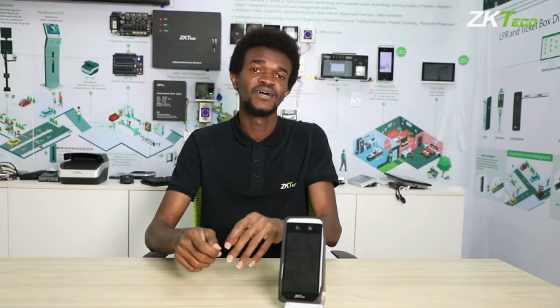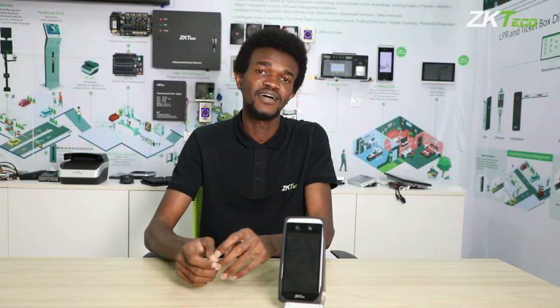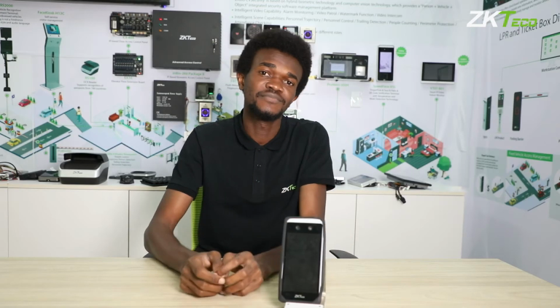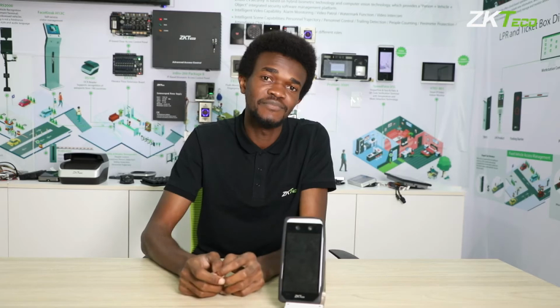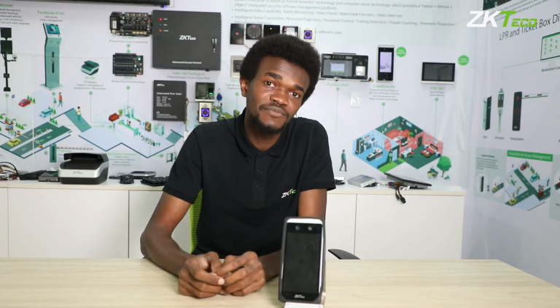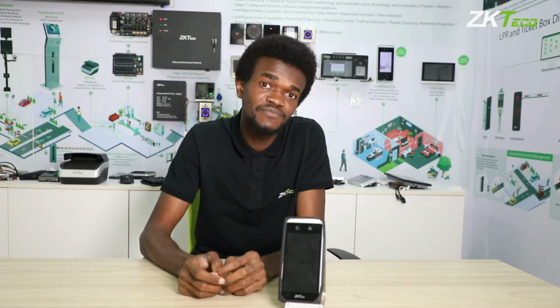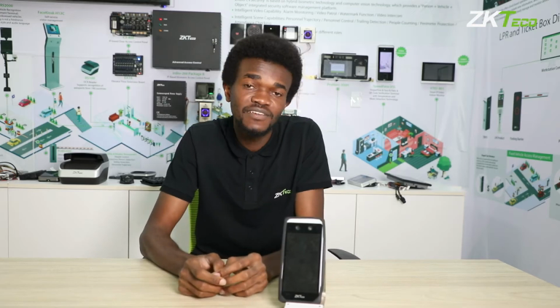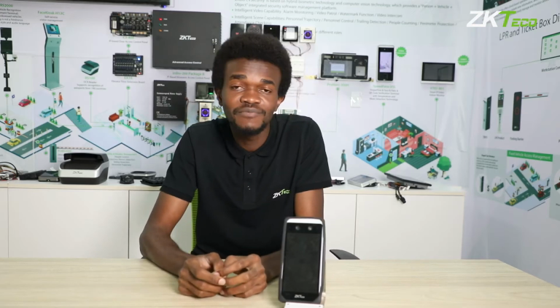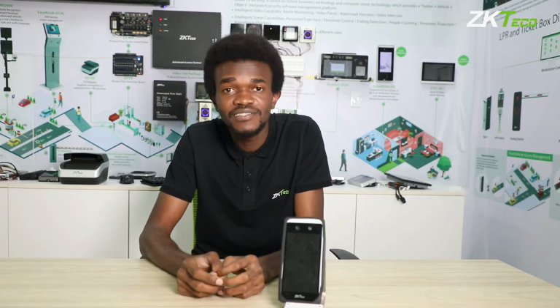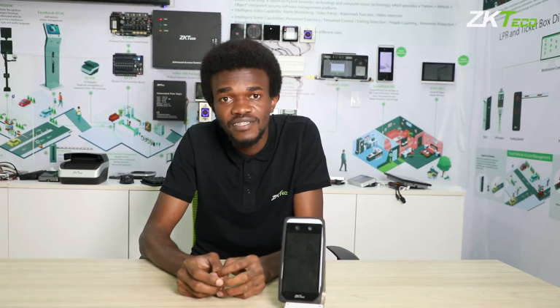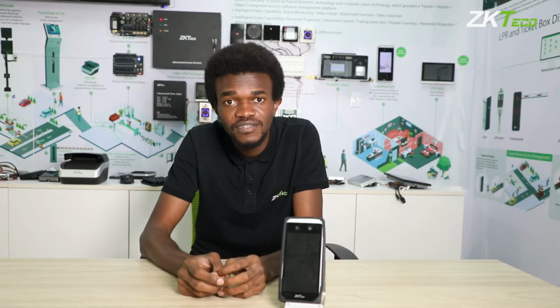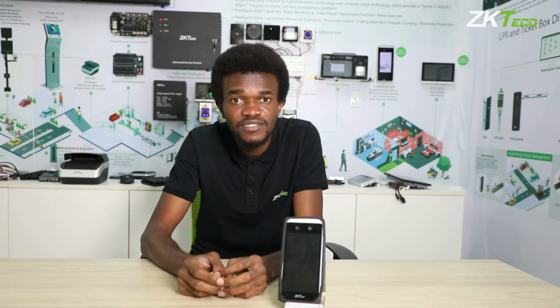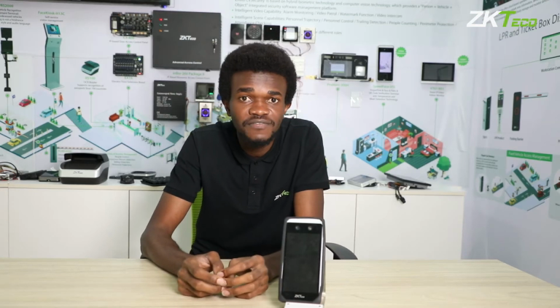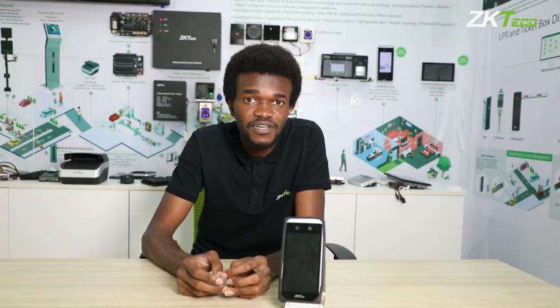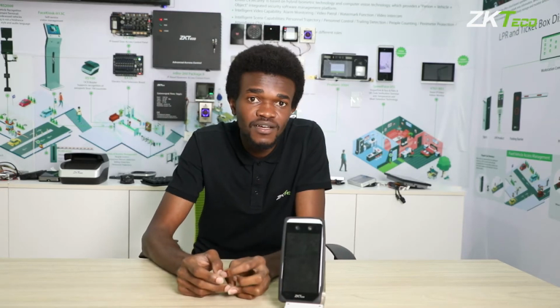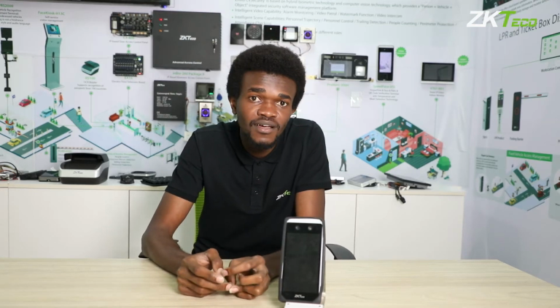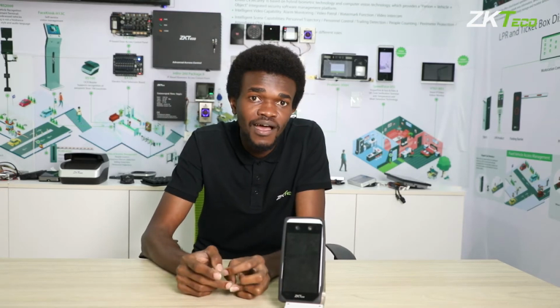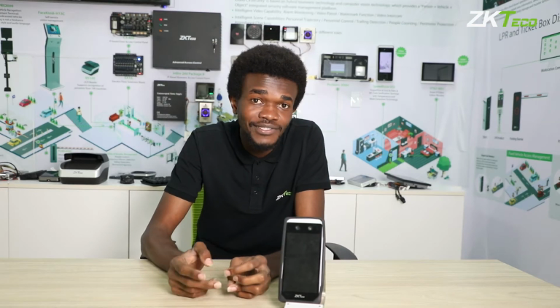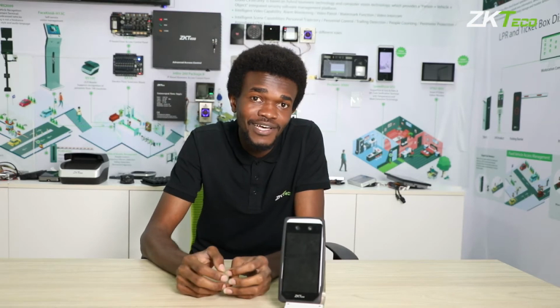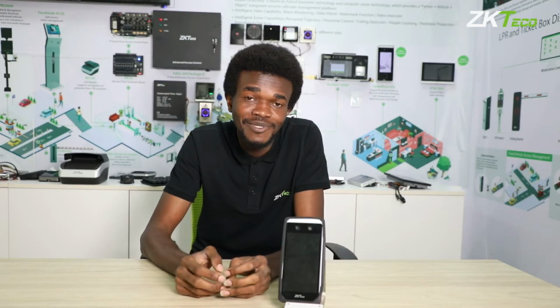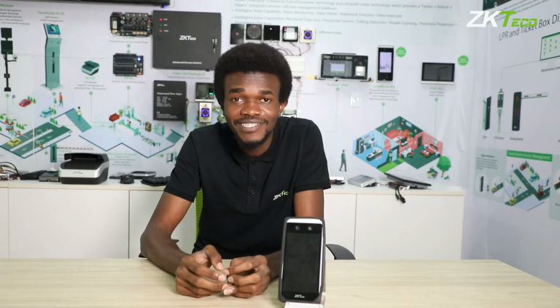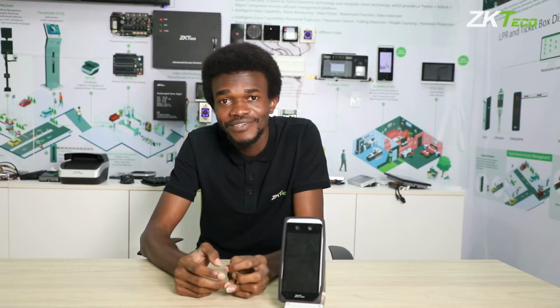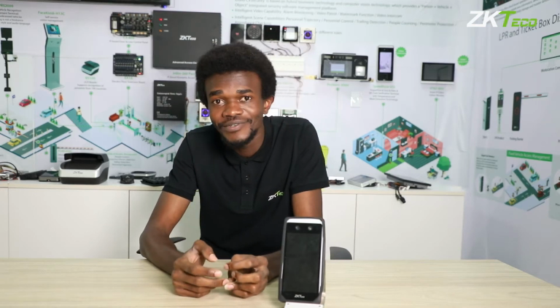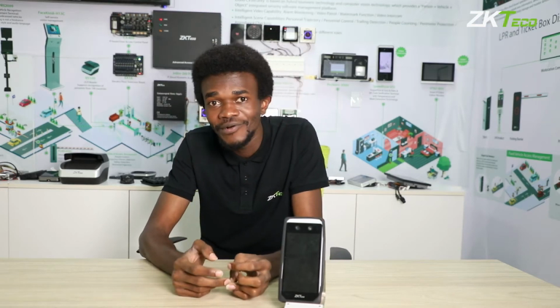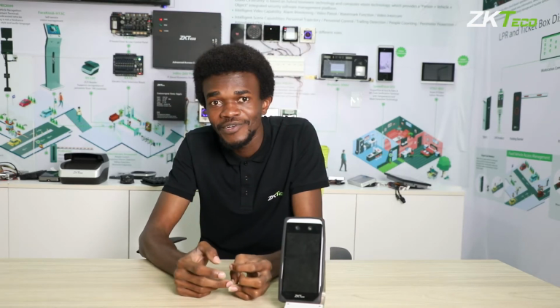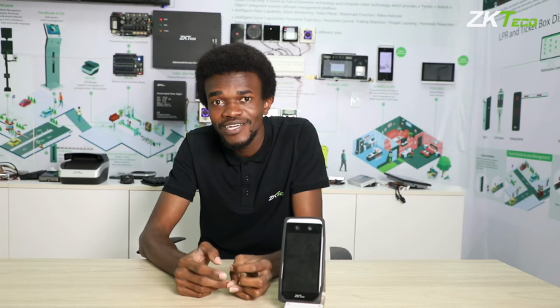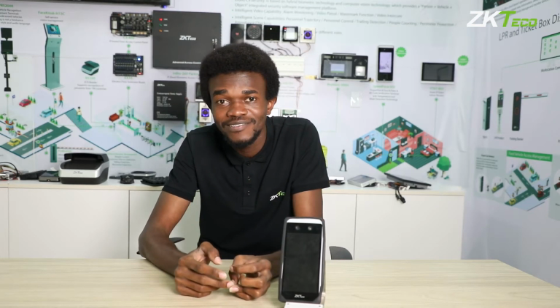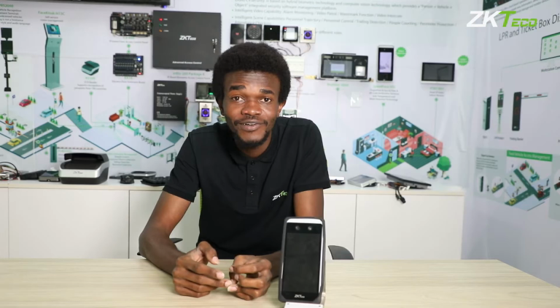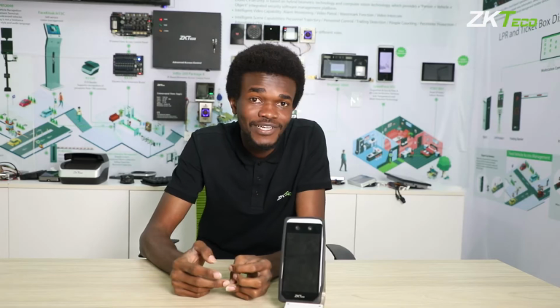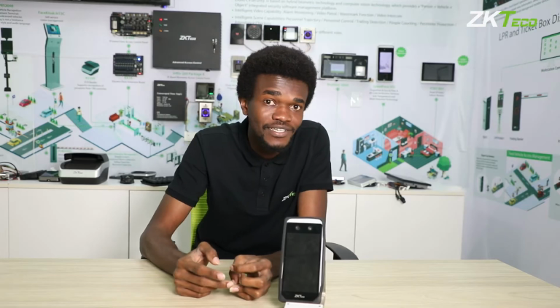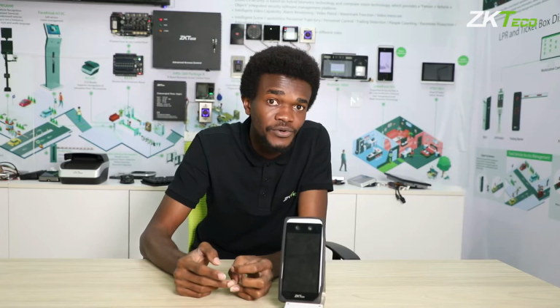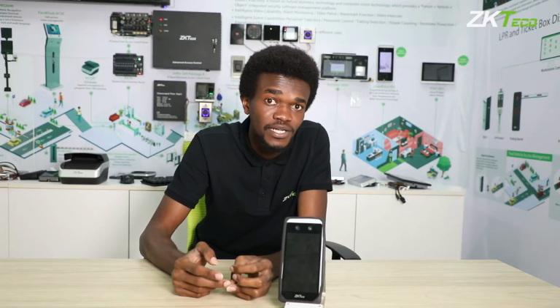Hi, my name is Billy from ZEKEITECO, East Africa, and today I'll be taking you through our product, the Horus E1.